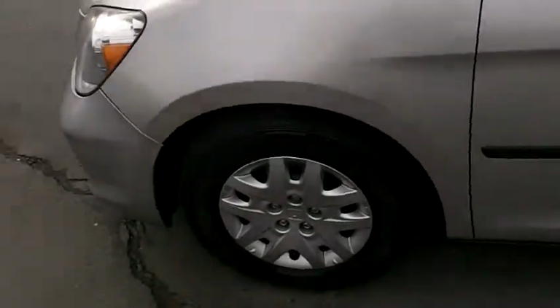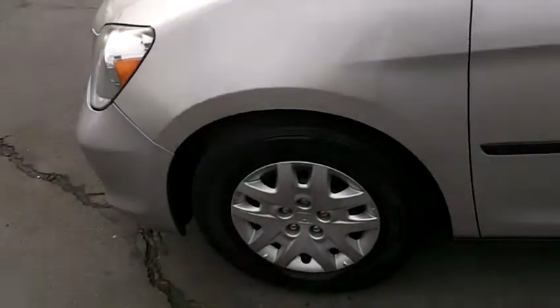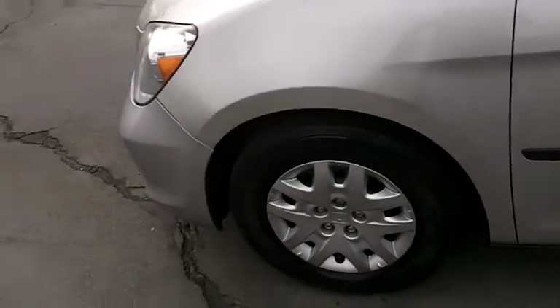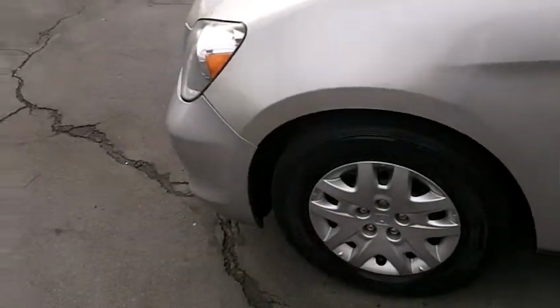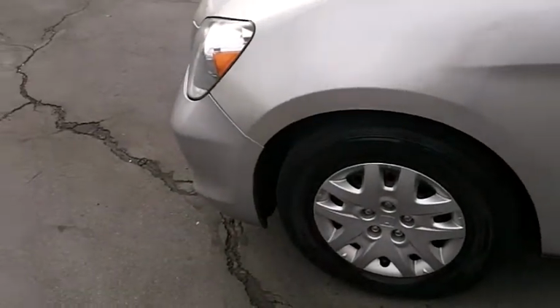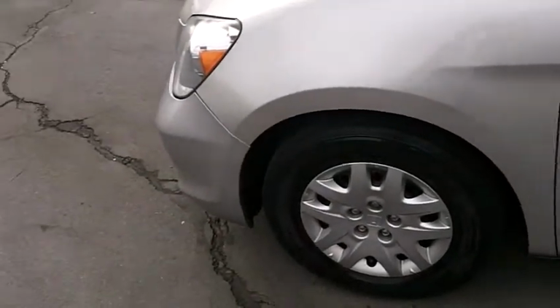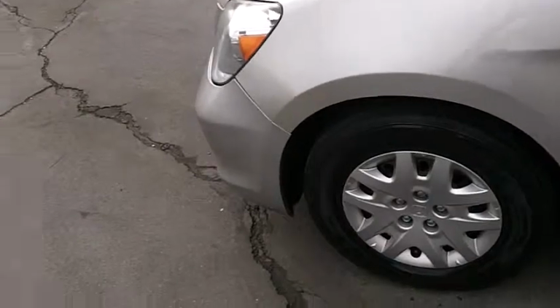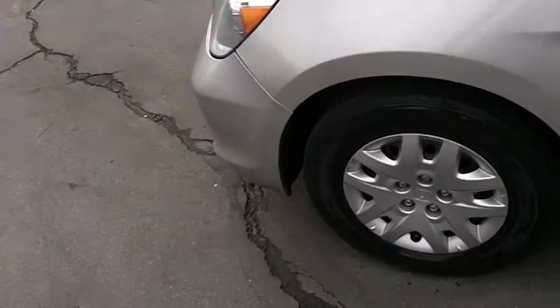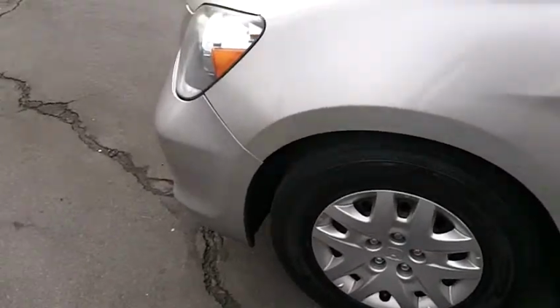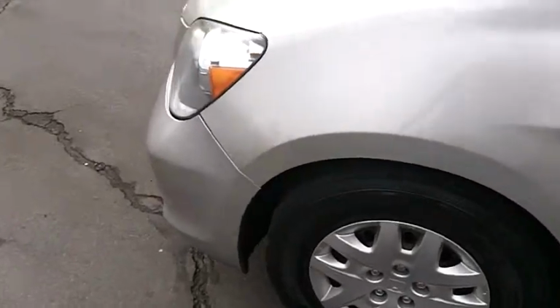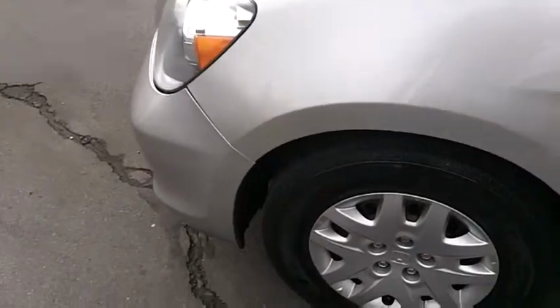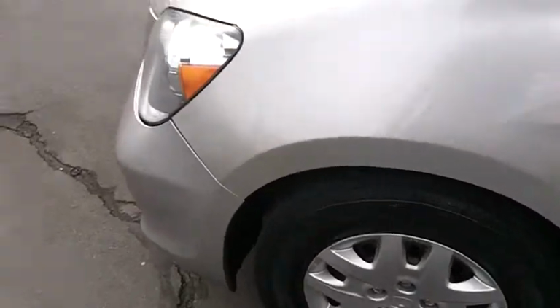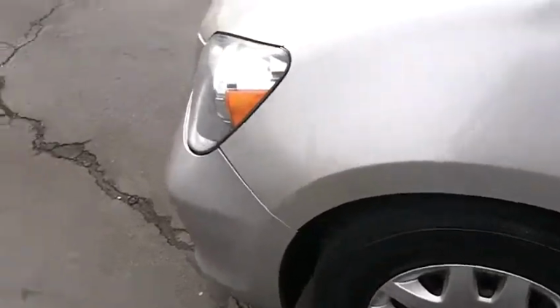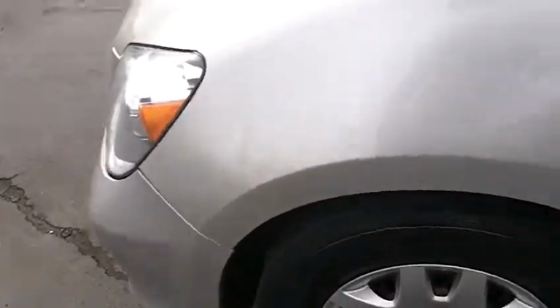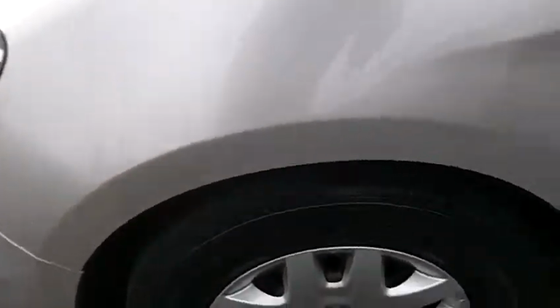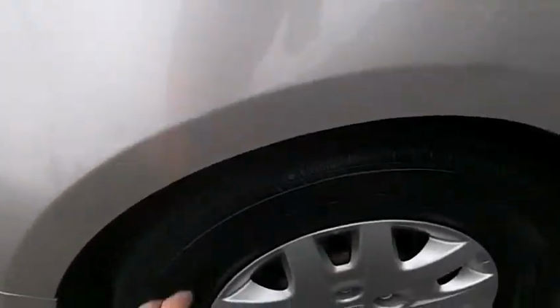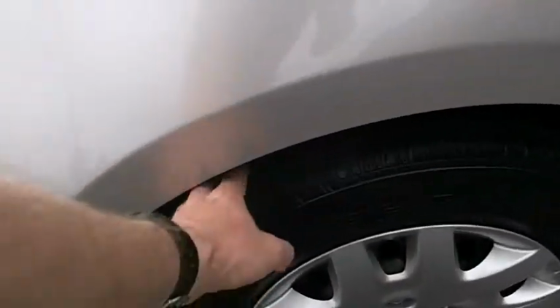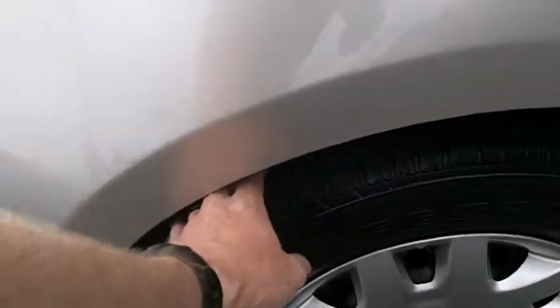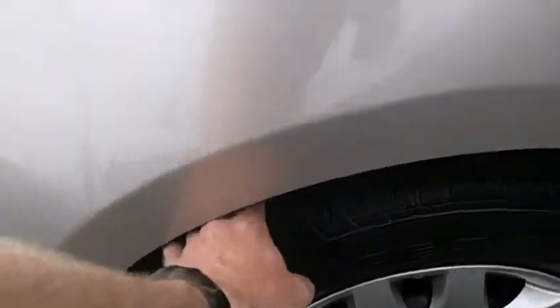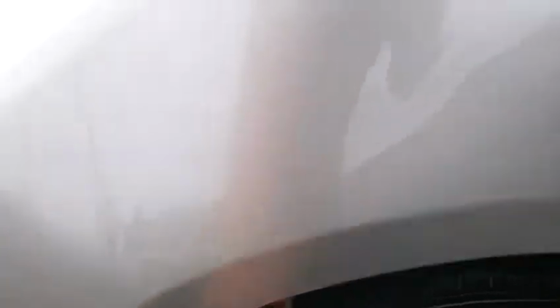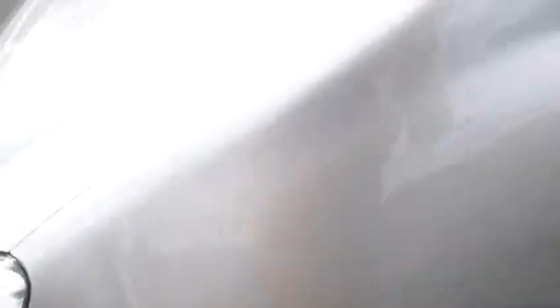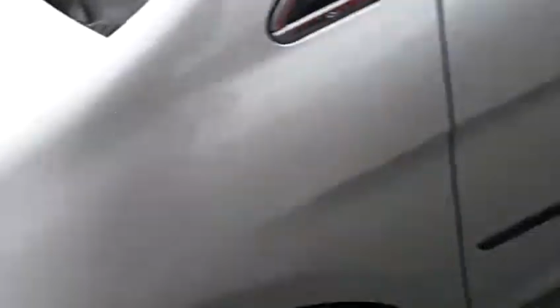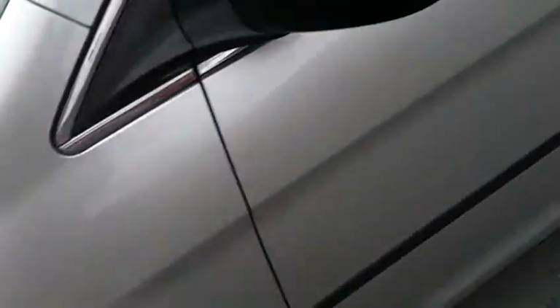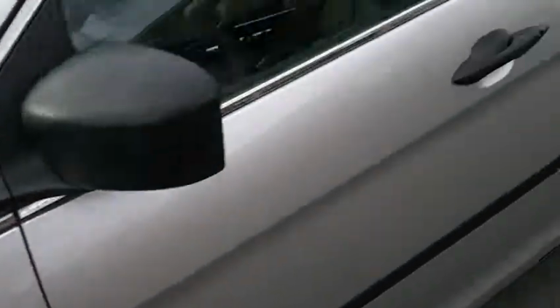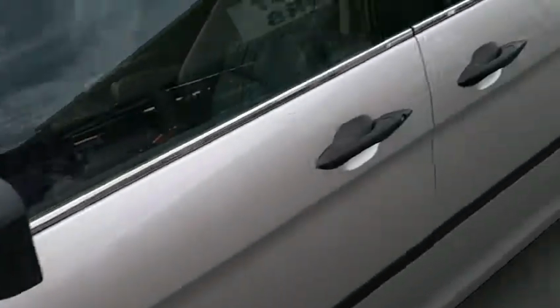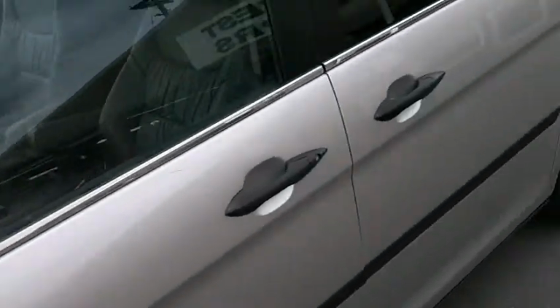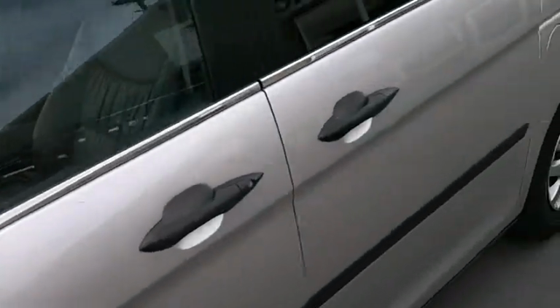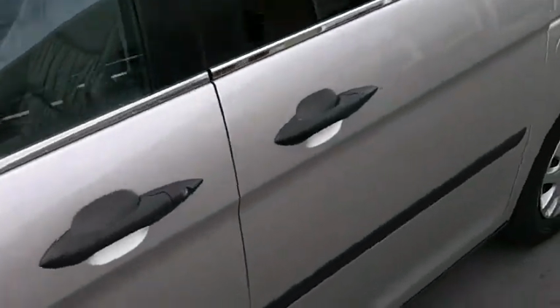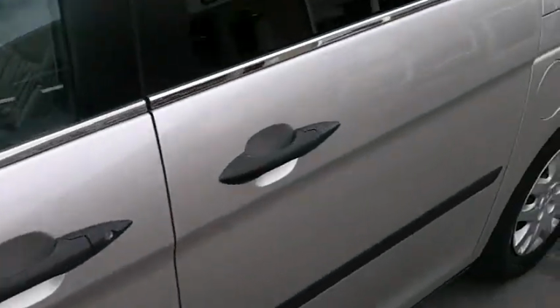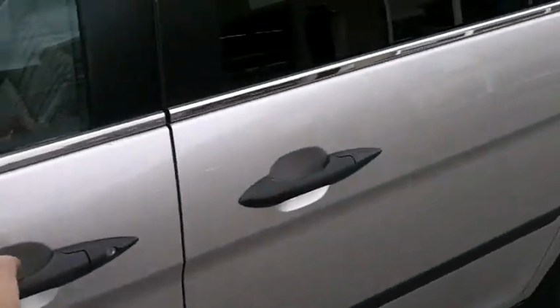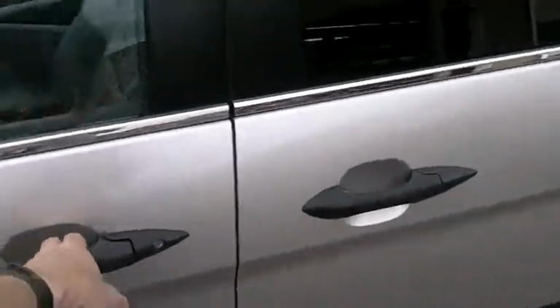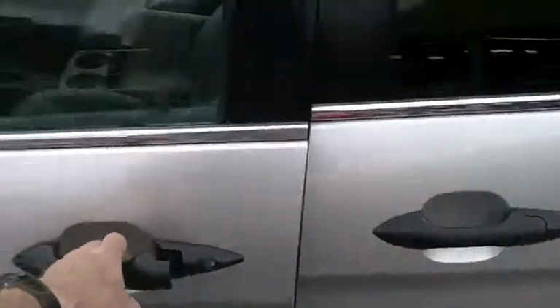It's got nice Bridgestone tires and good tread on all four tires.